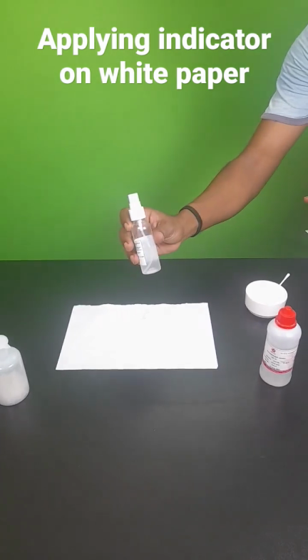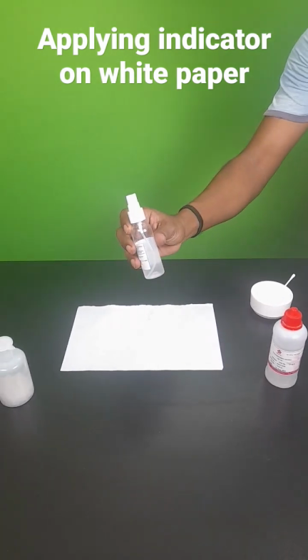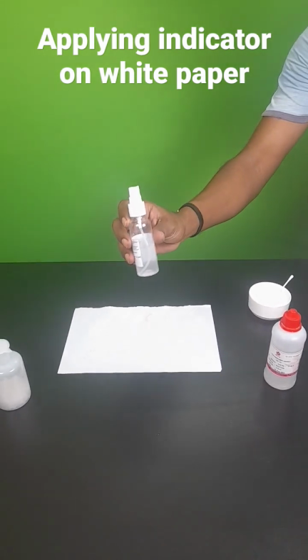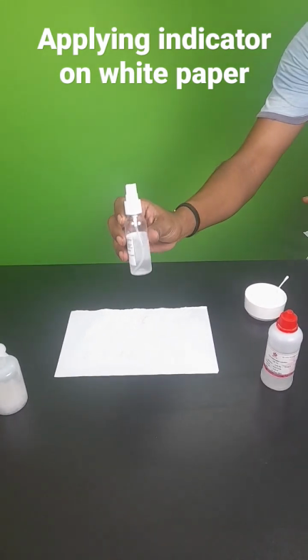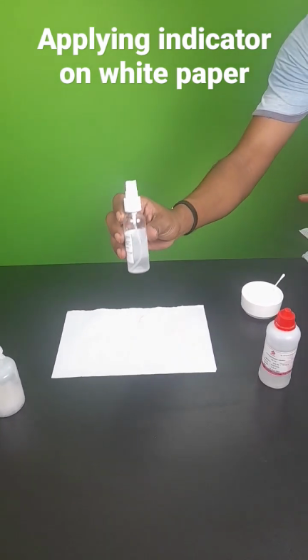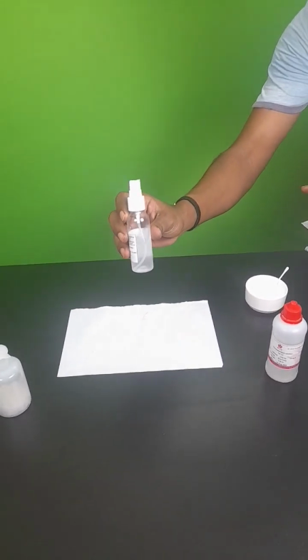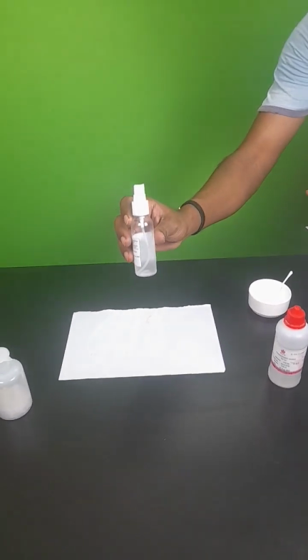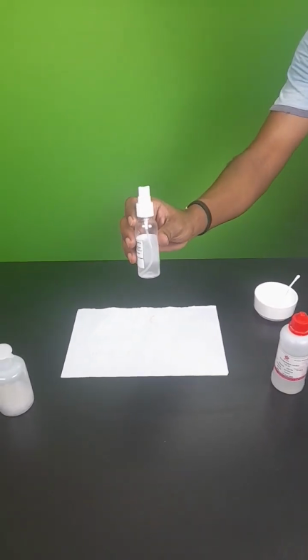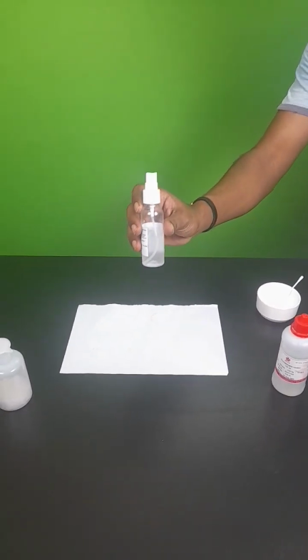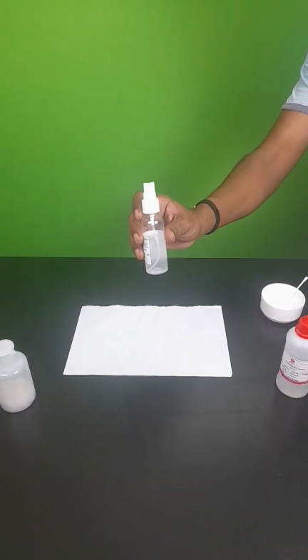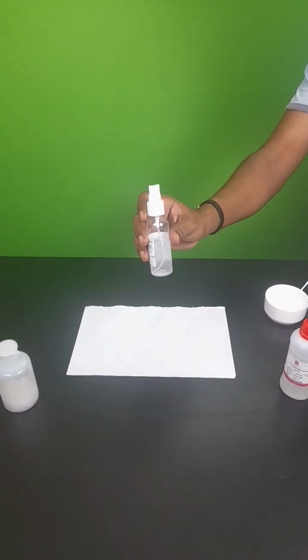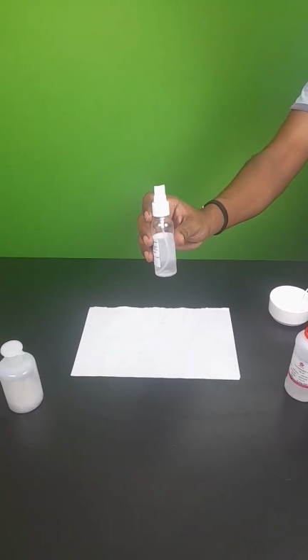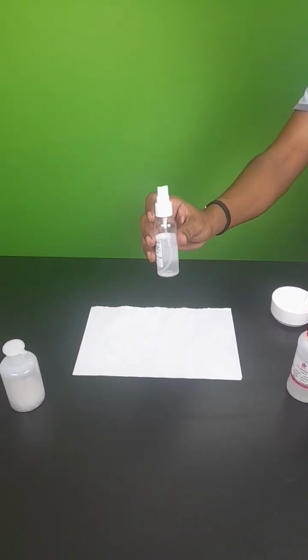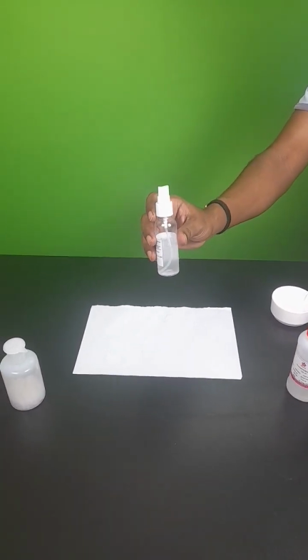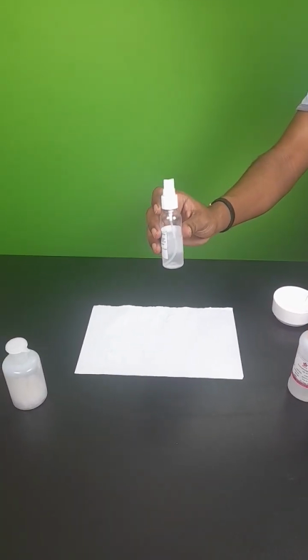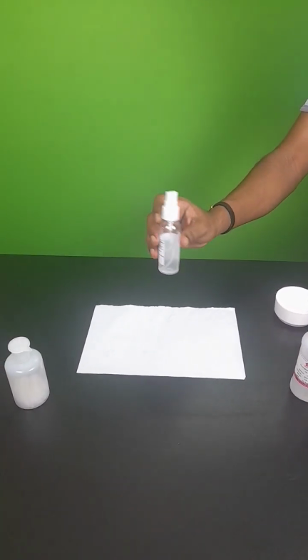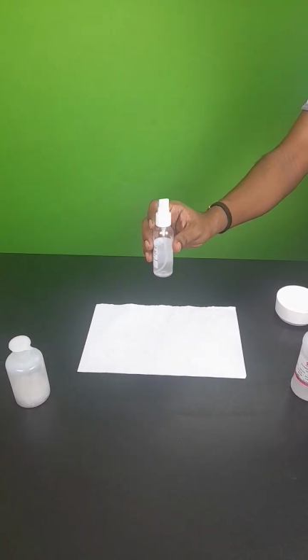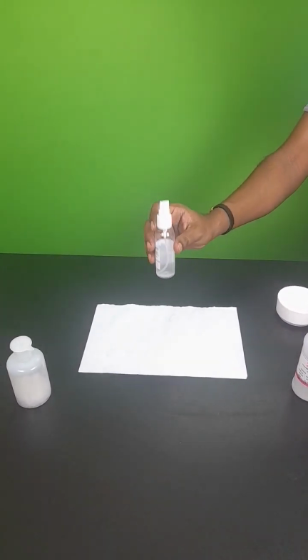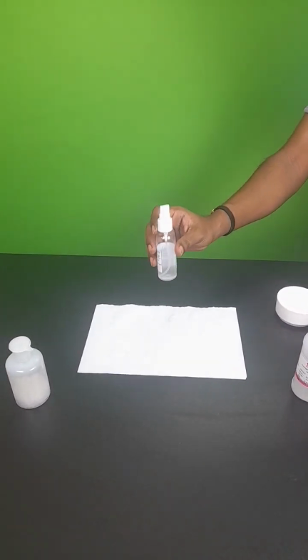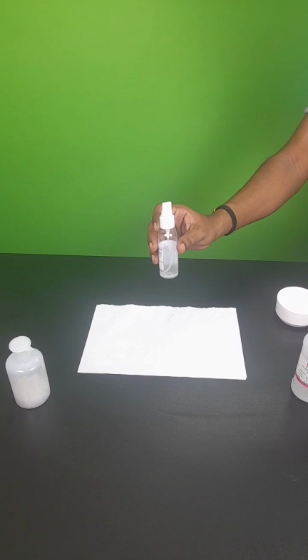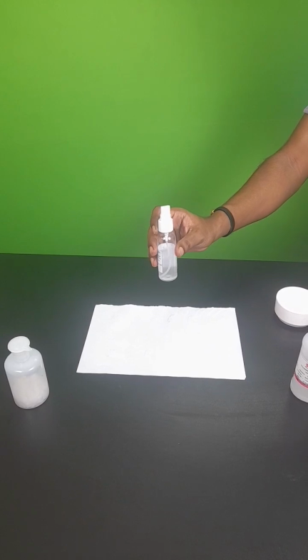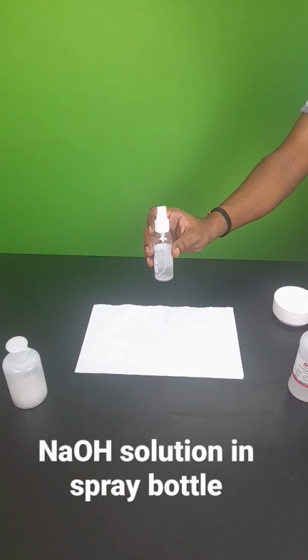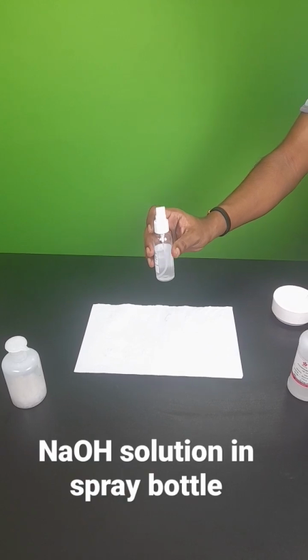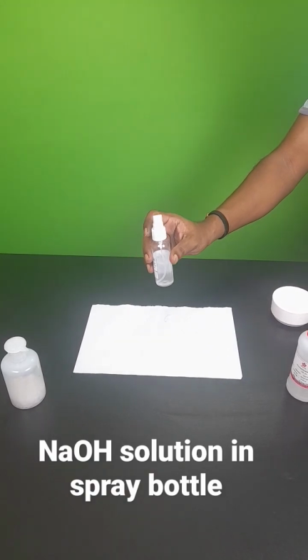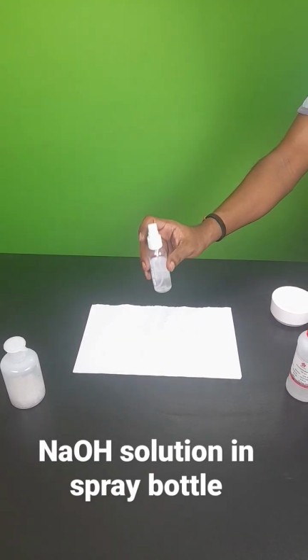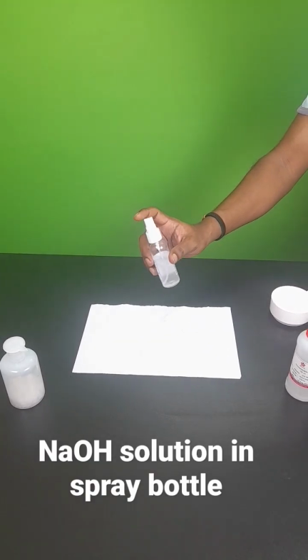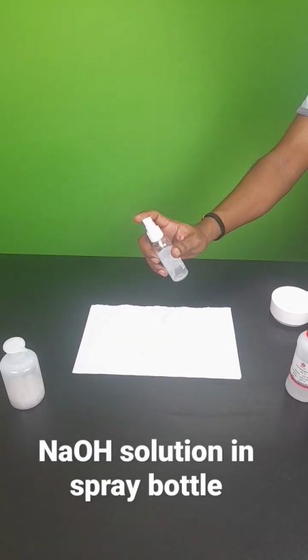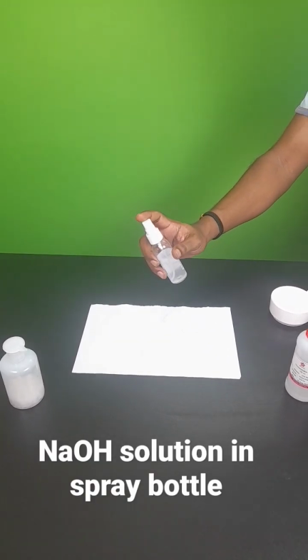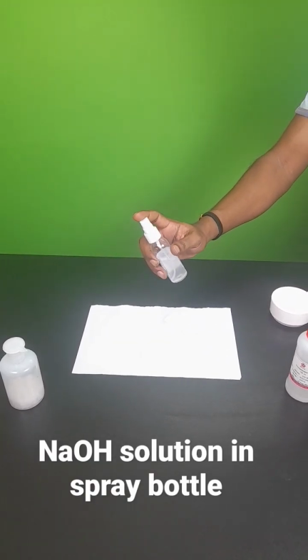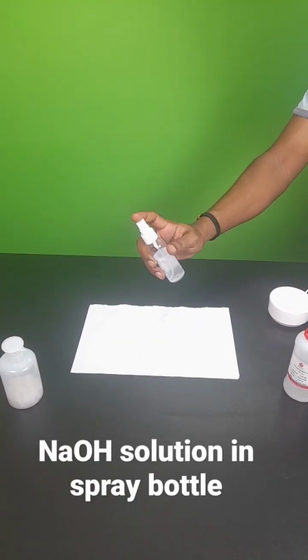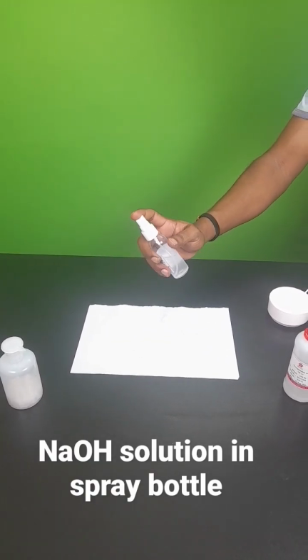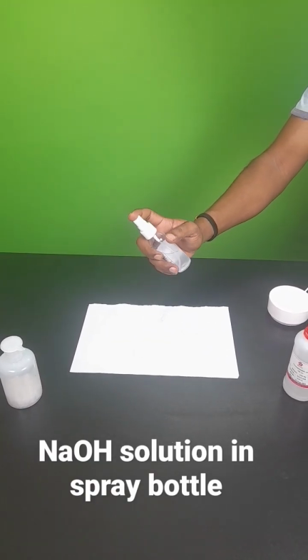Now I am taking NaOH solution into the spray bottle. I am going to spray this NaOH solution onto the paper. Let's see the magic.